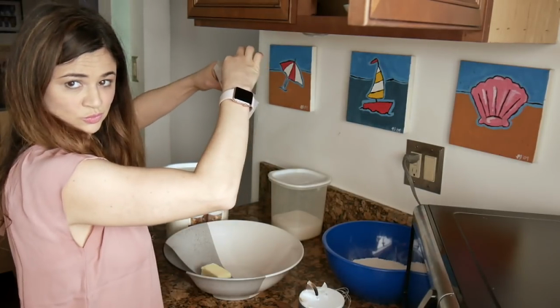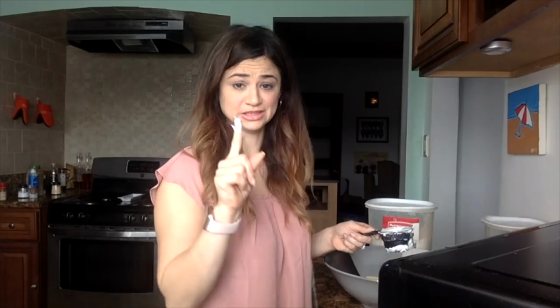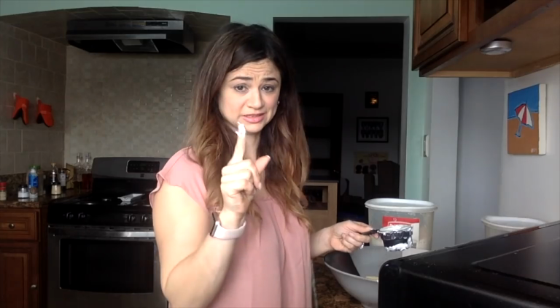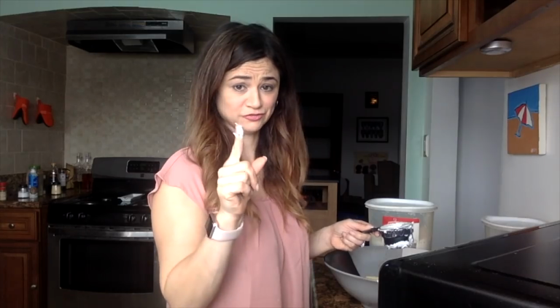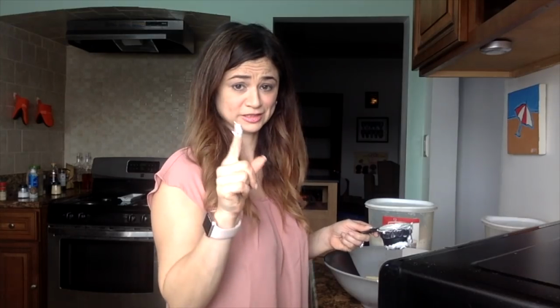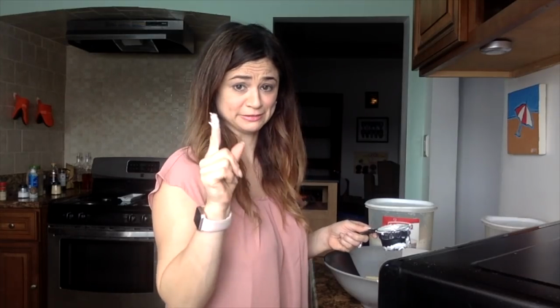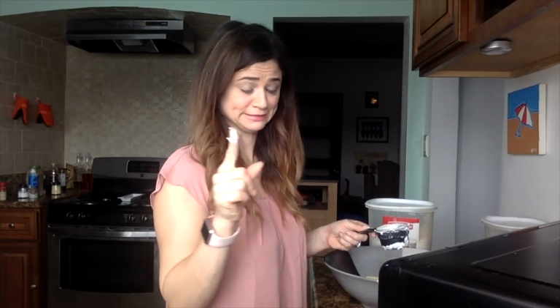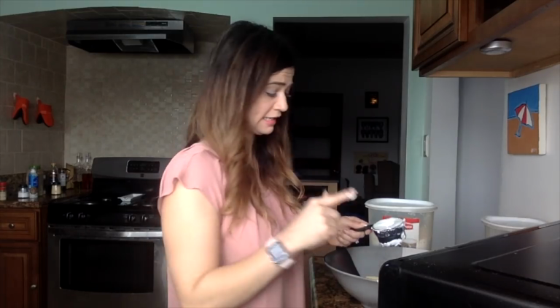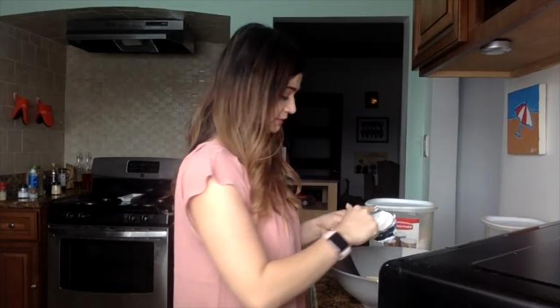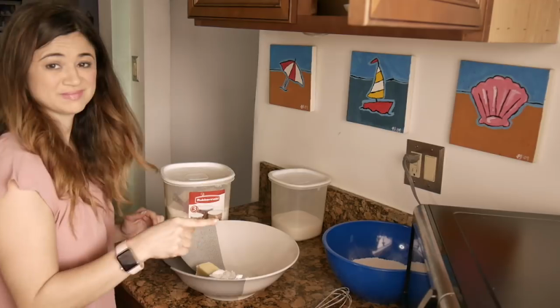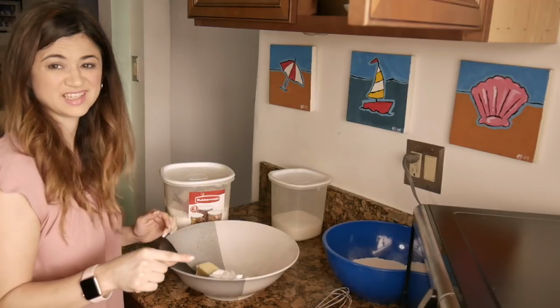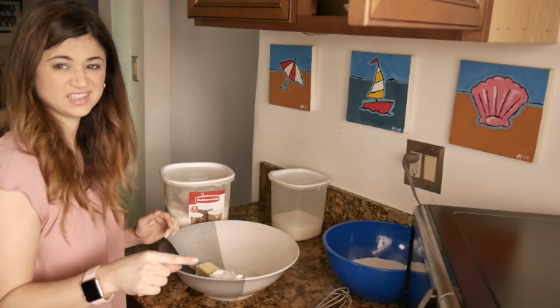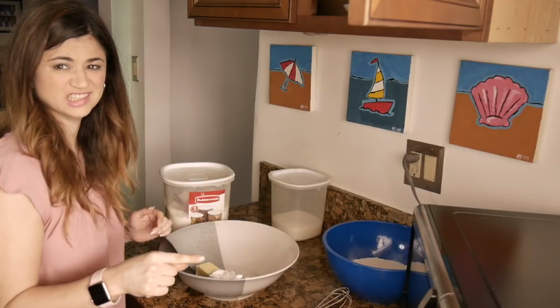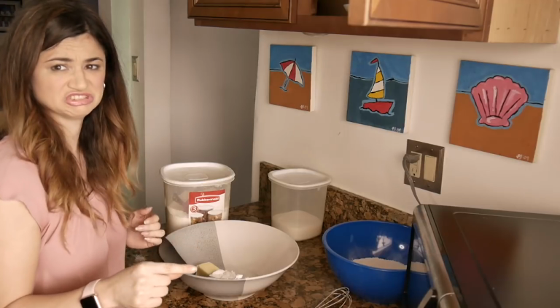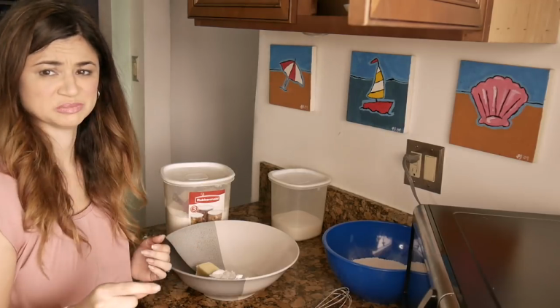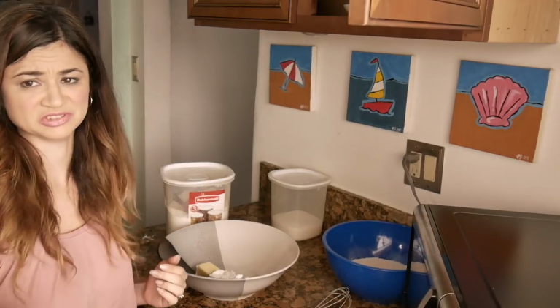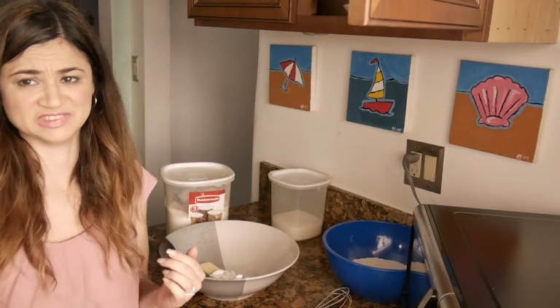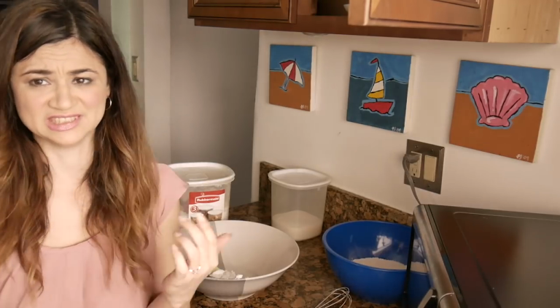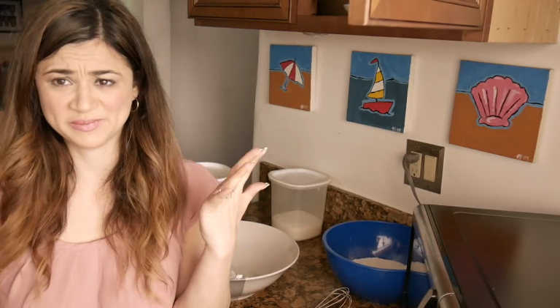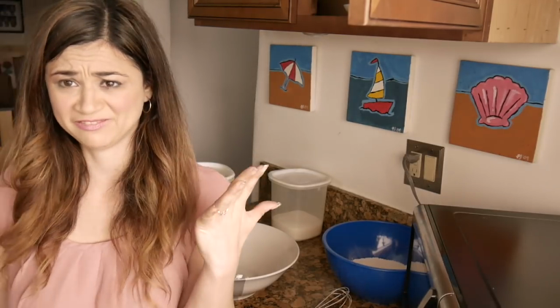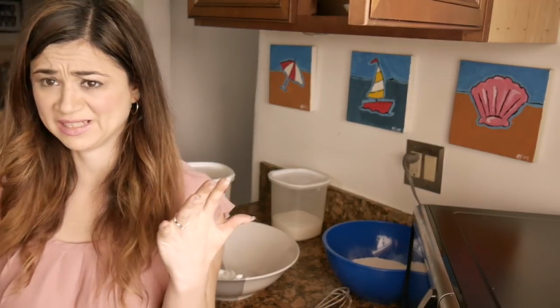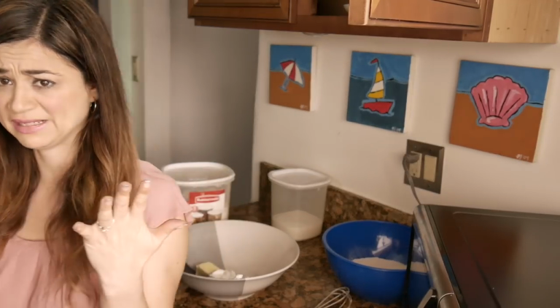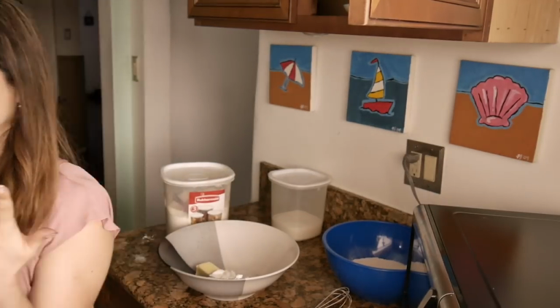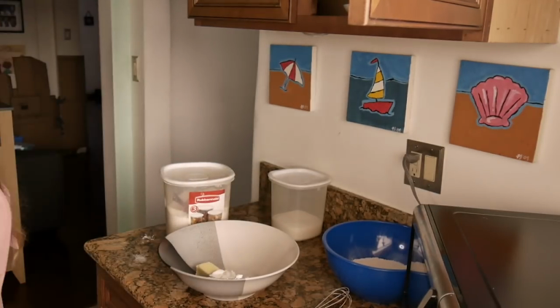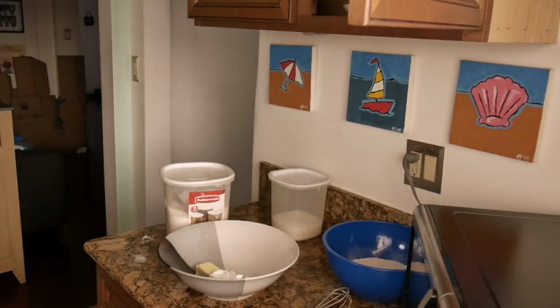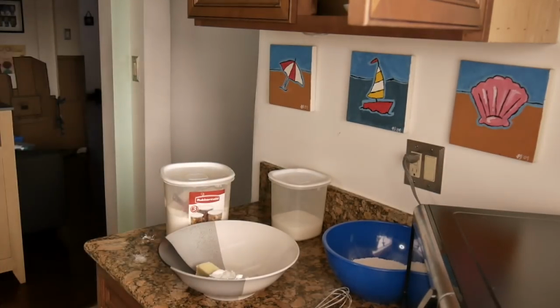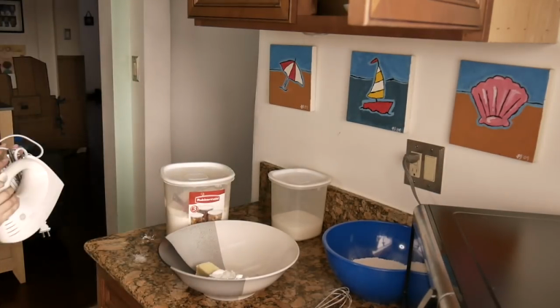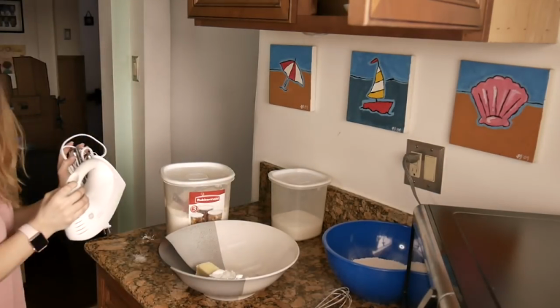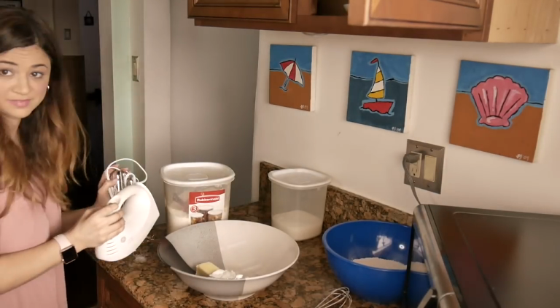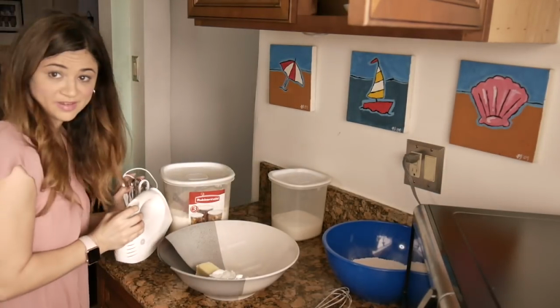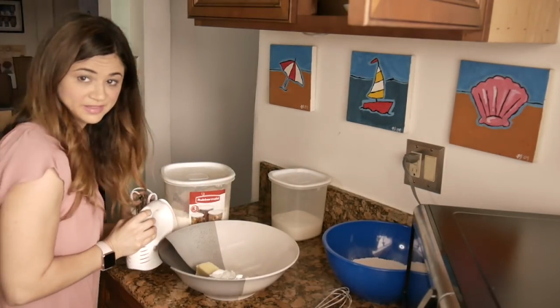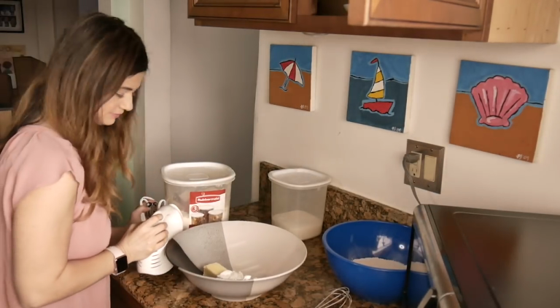It looks like frosting but it's not. I think I need an electric mixer for this — I hope I can find mine. Found it.